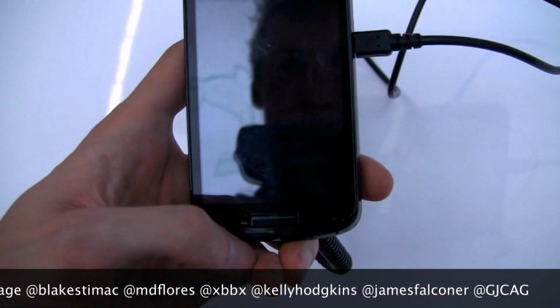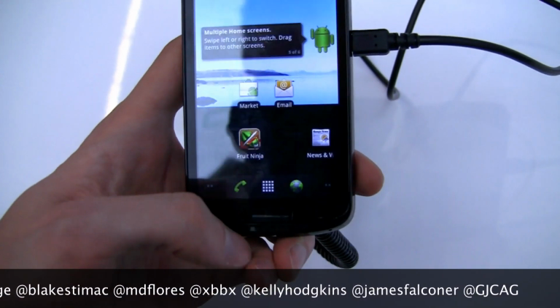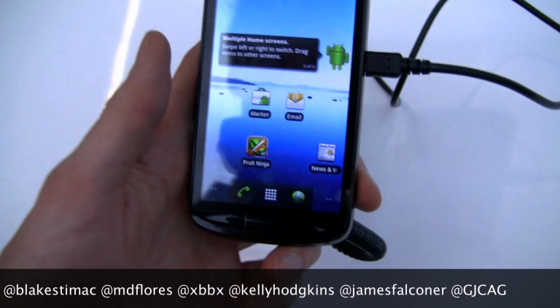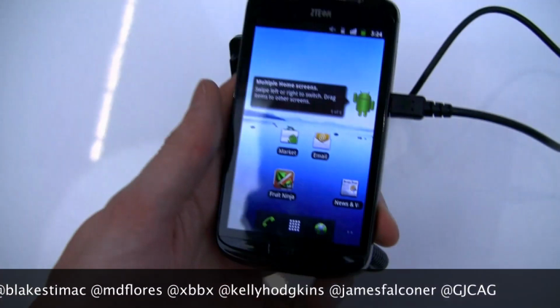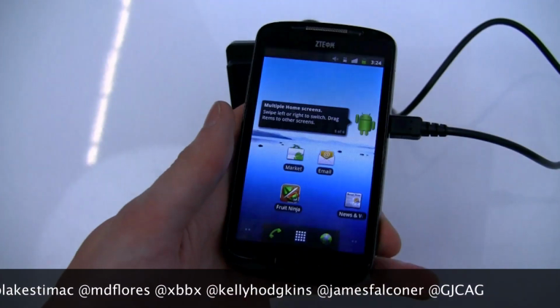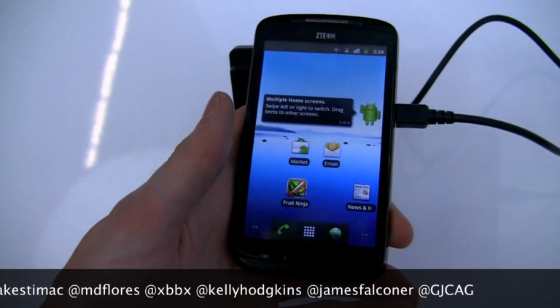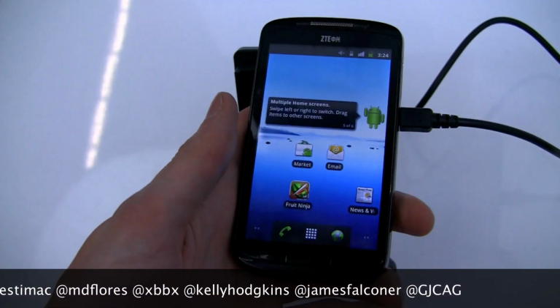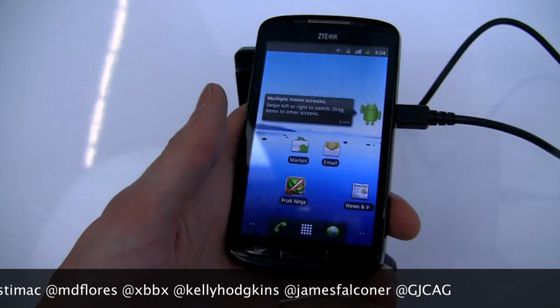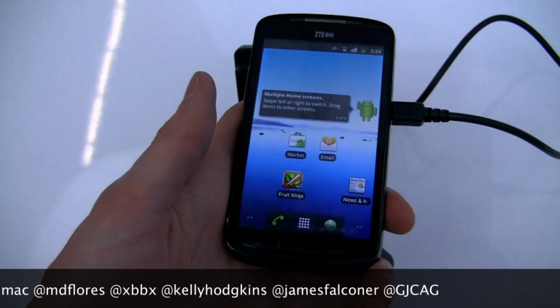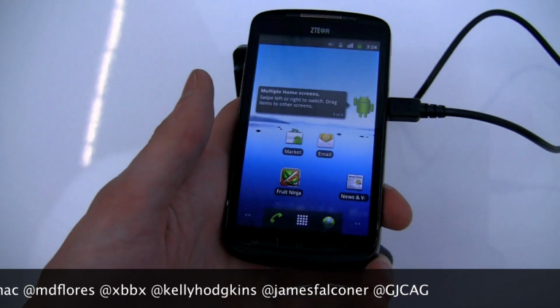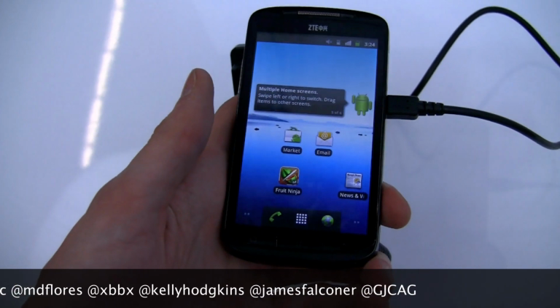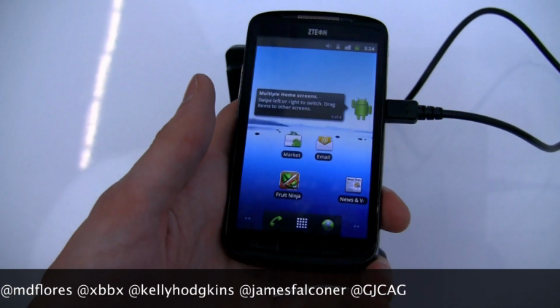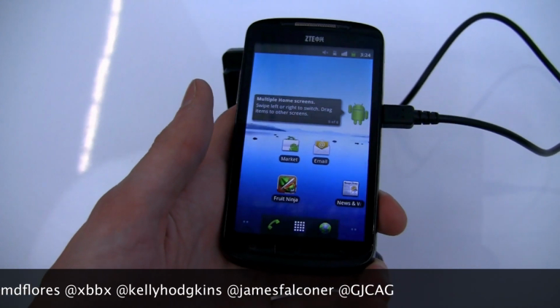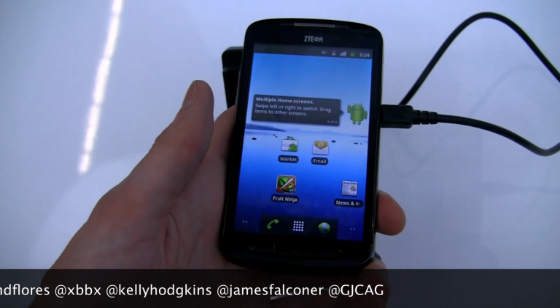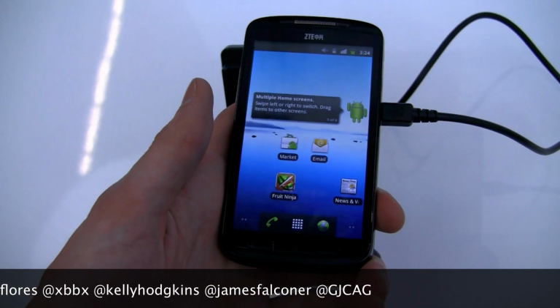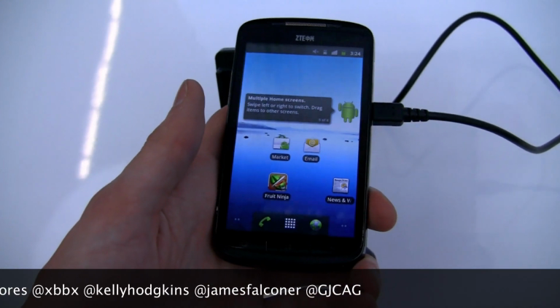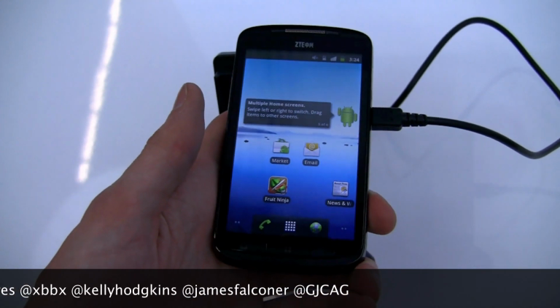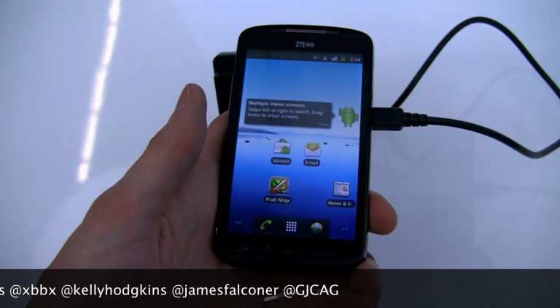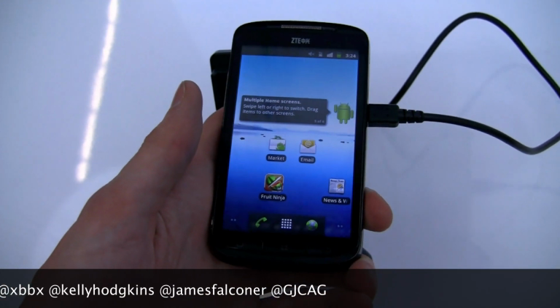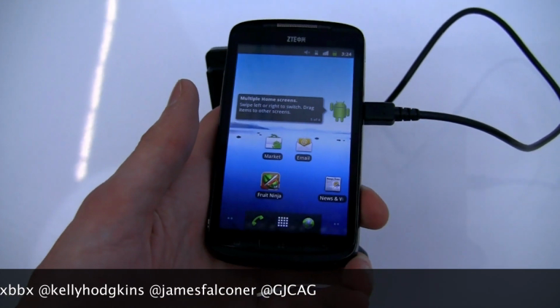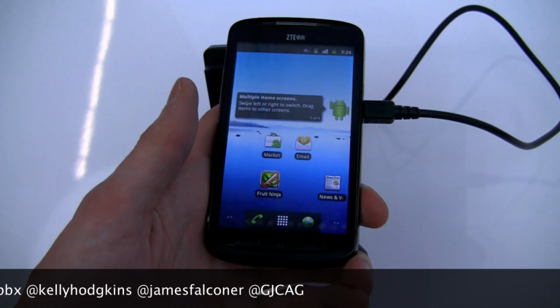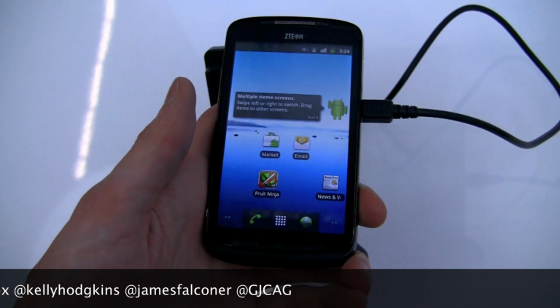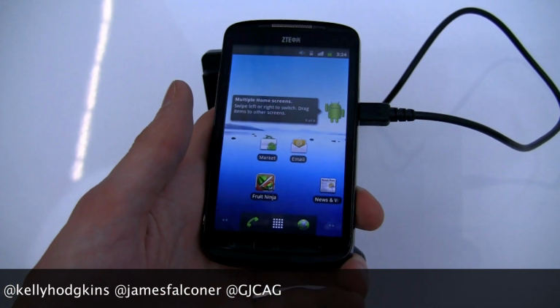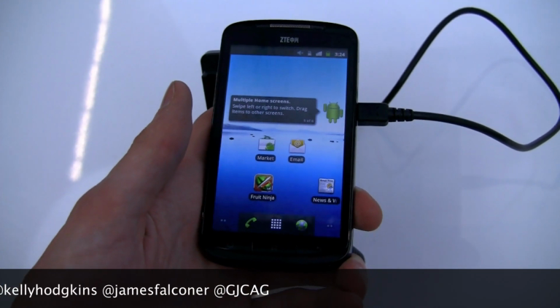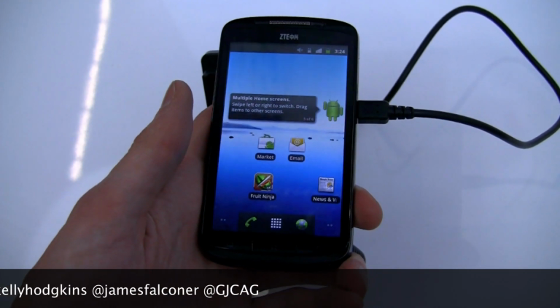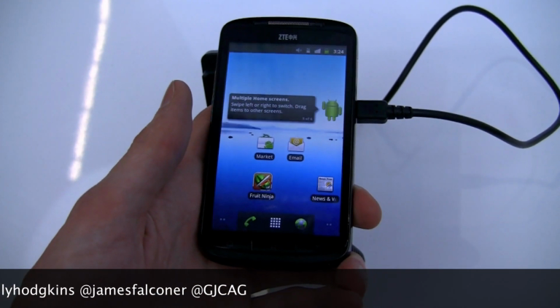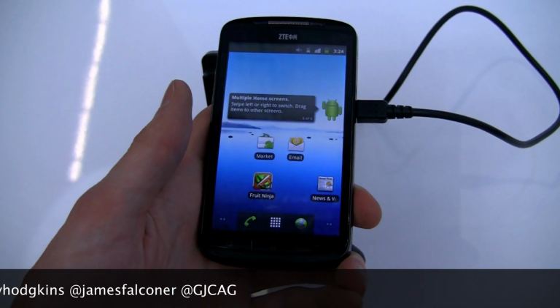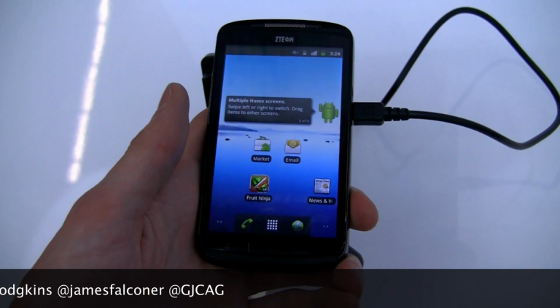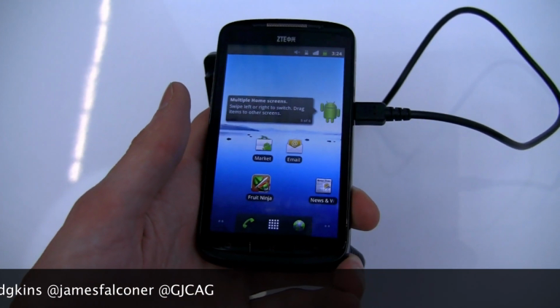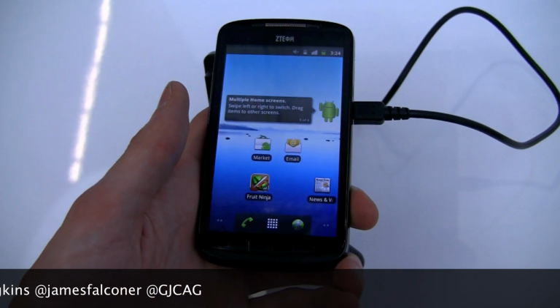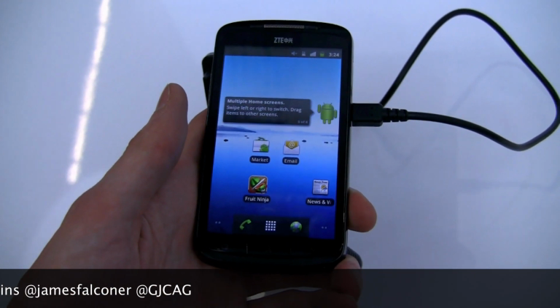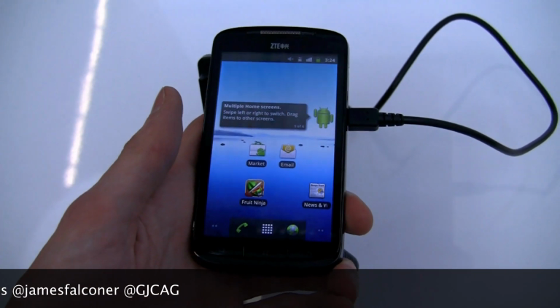Anyway, this is Simon Sage from IntuMobile, and we're at Mobile World Congress 2011 taking a look at the ZTE Skate.